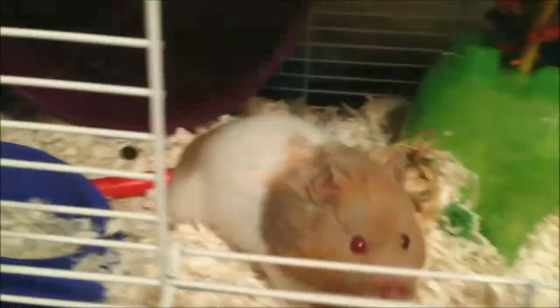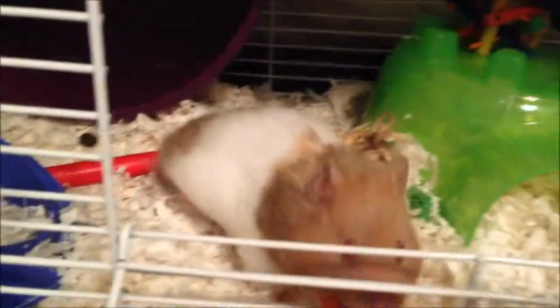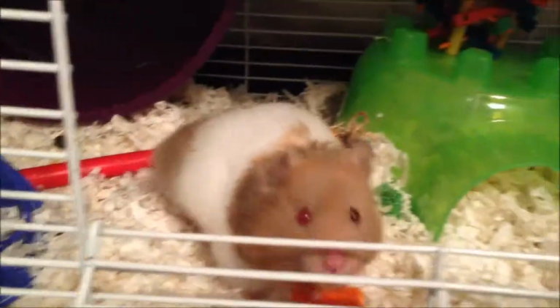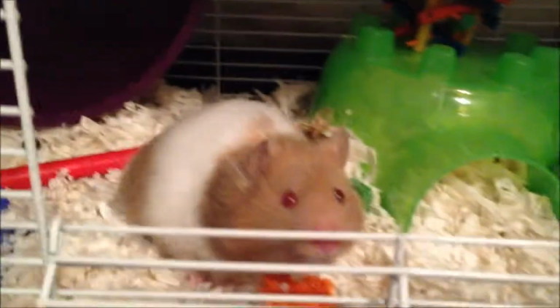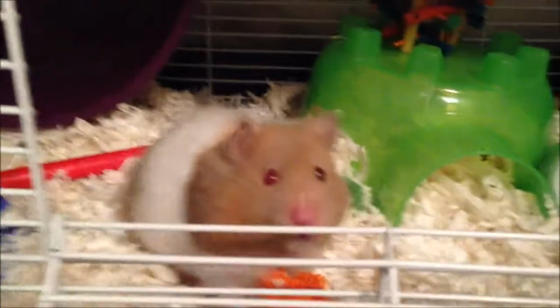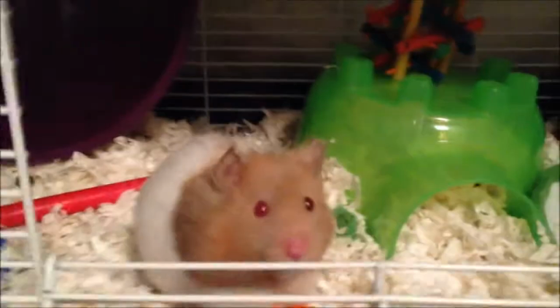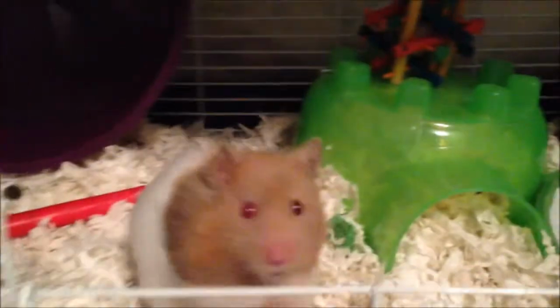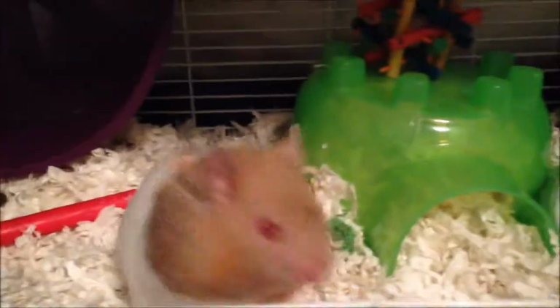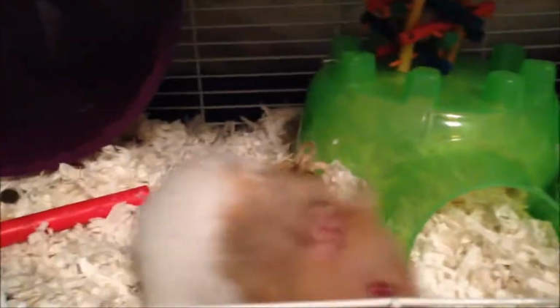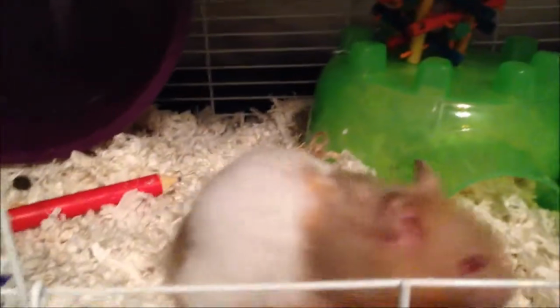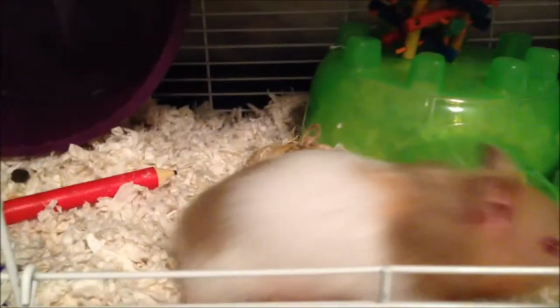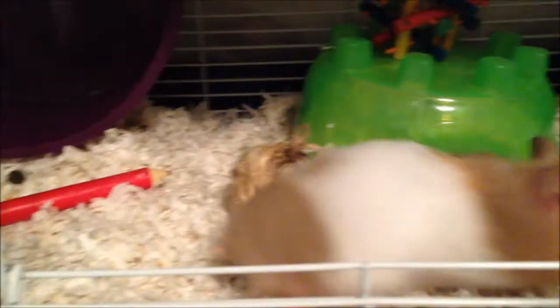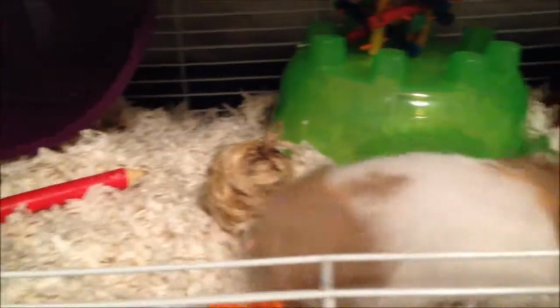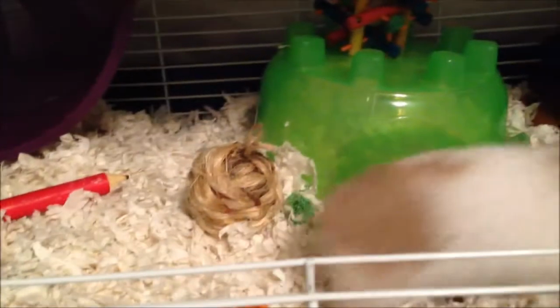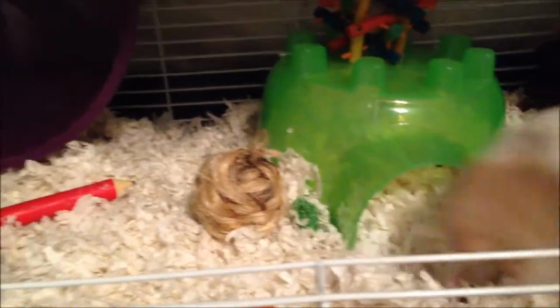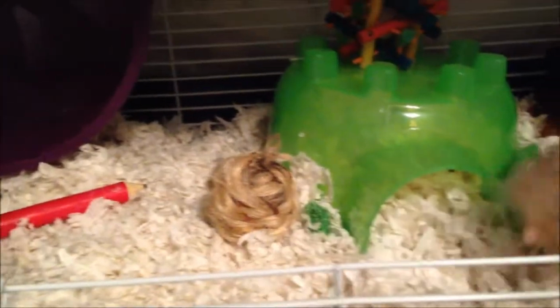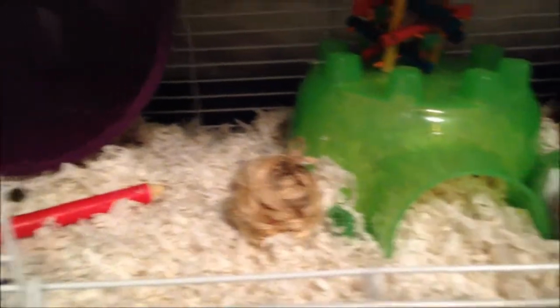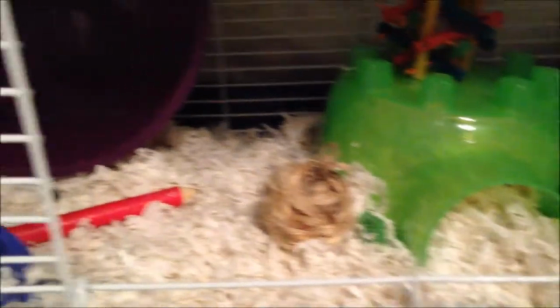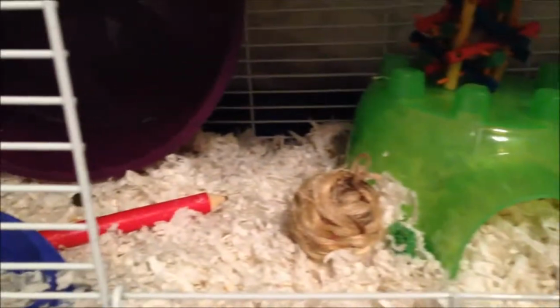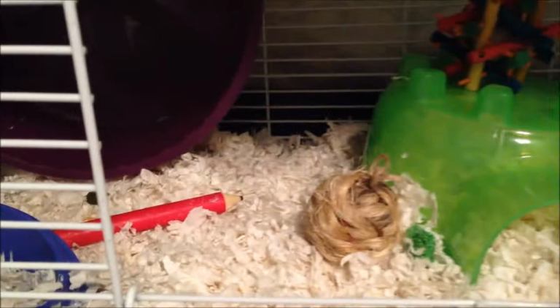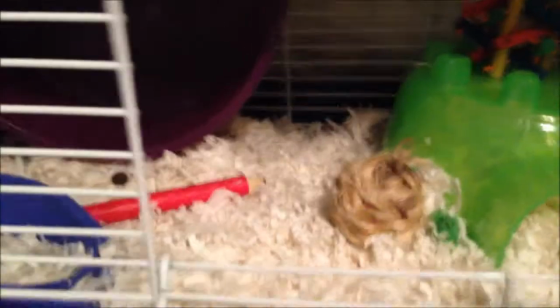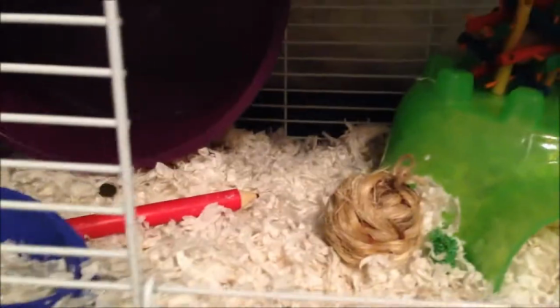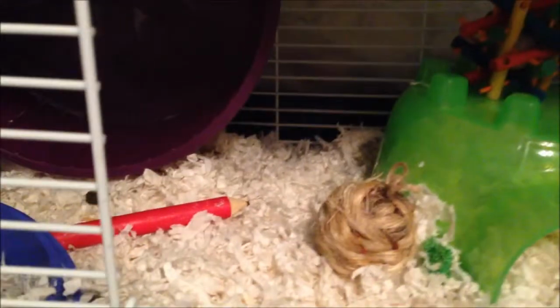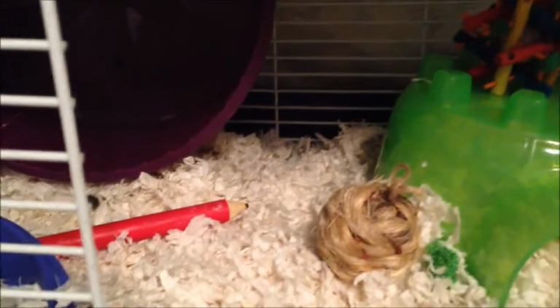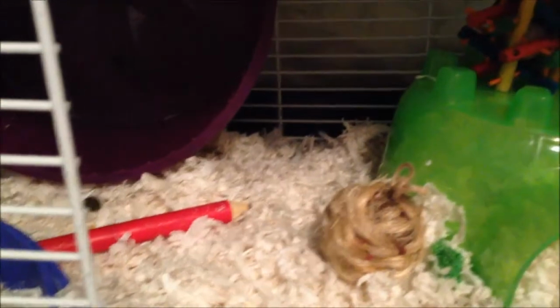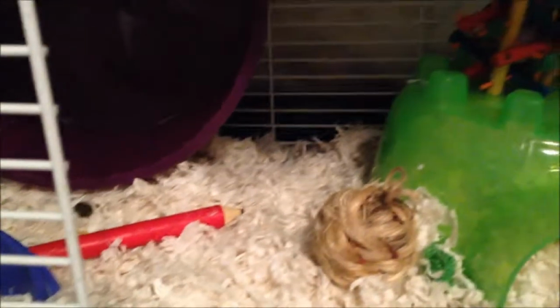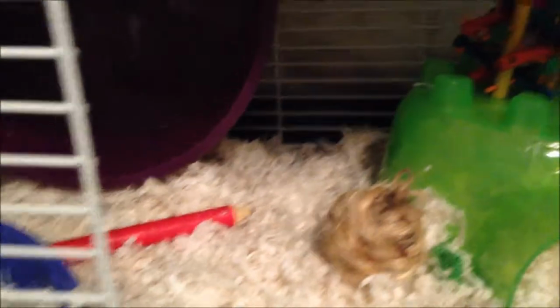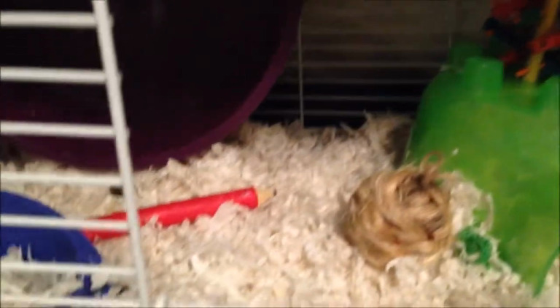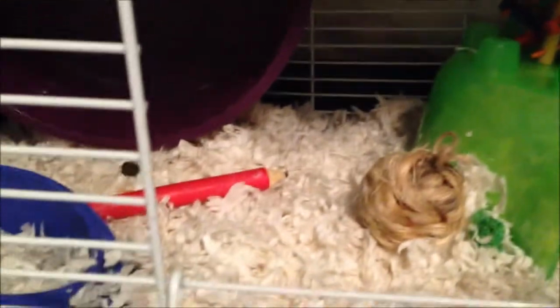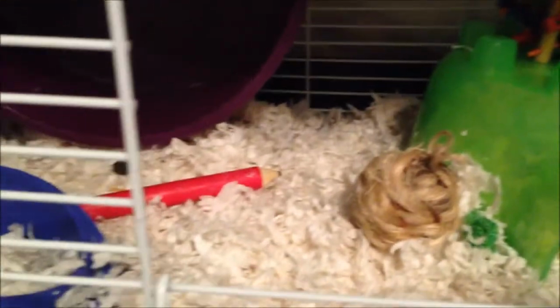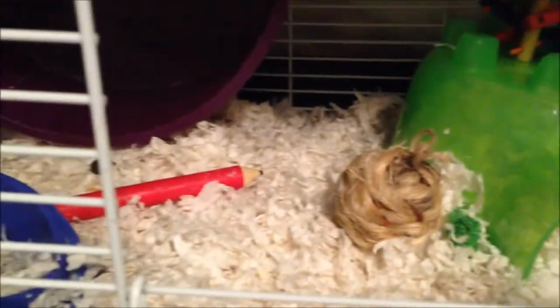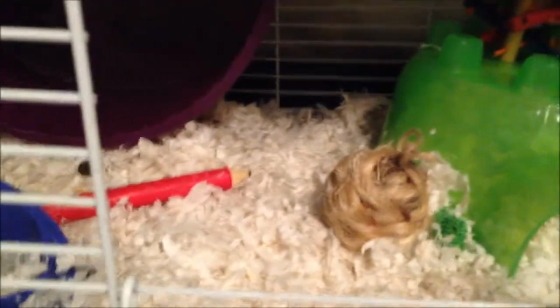Hey guys, it's me Manny from the Hamster Lover and today I'll be doing my June cage tour. So let's get started.